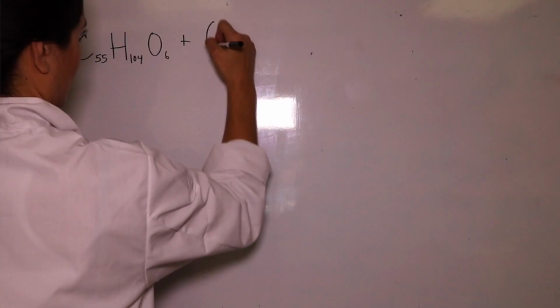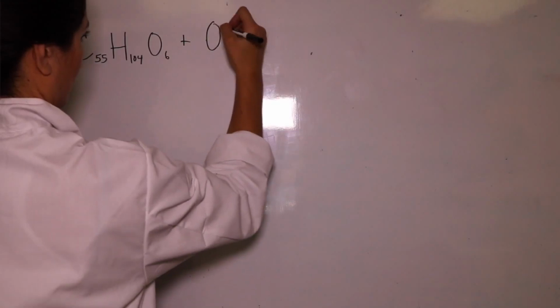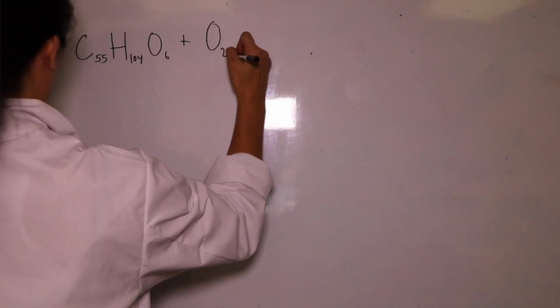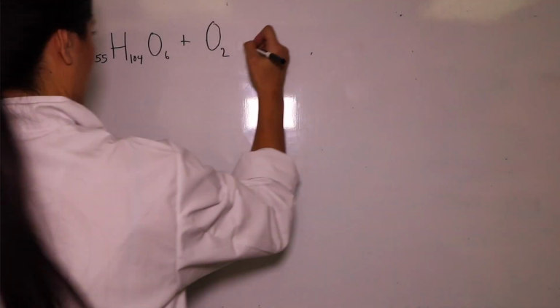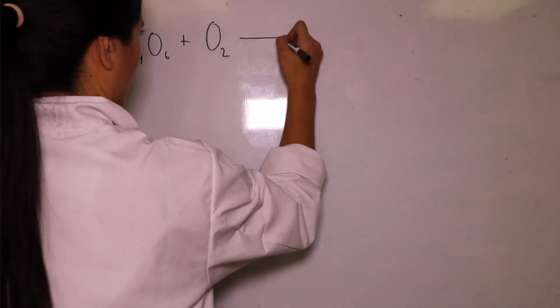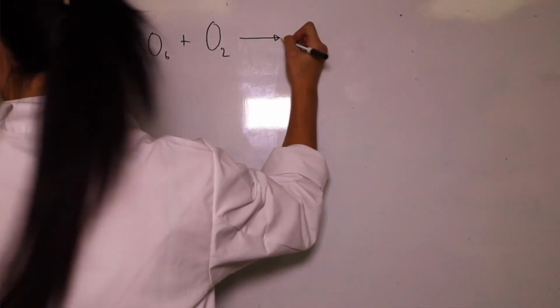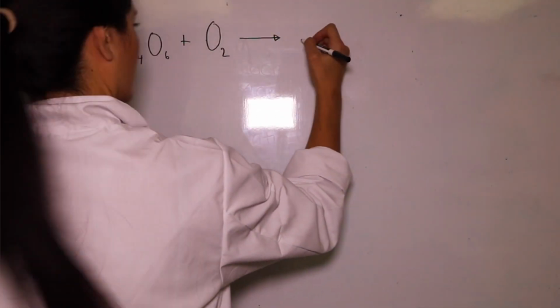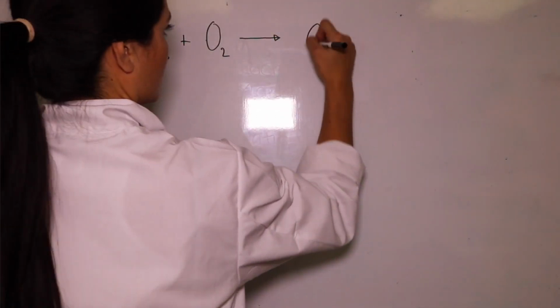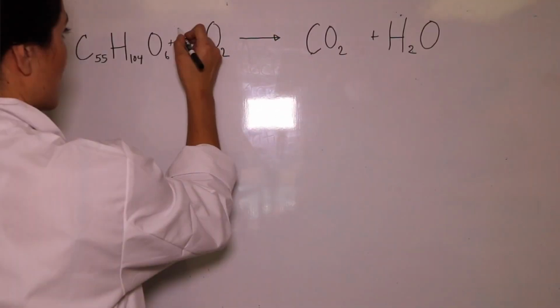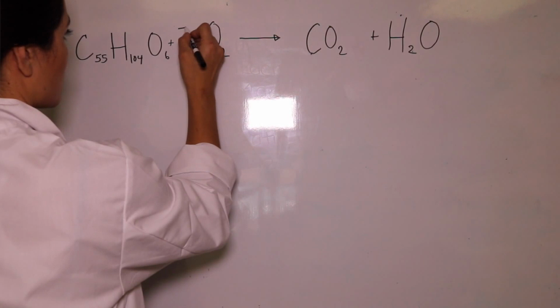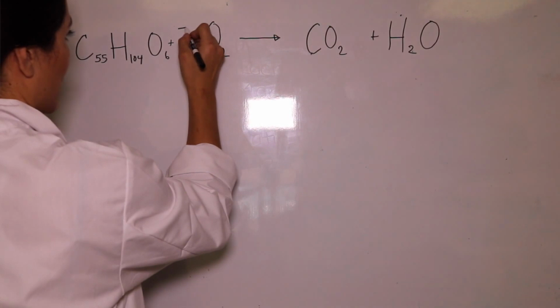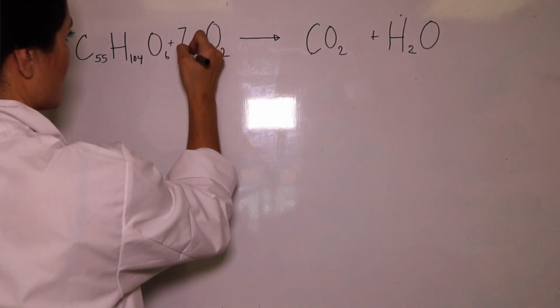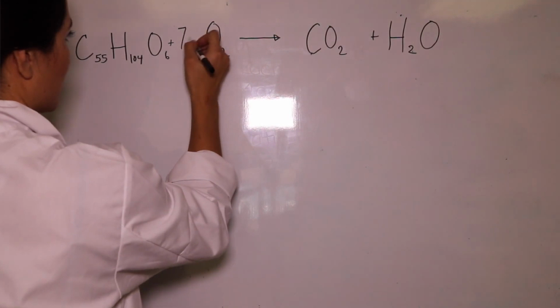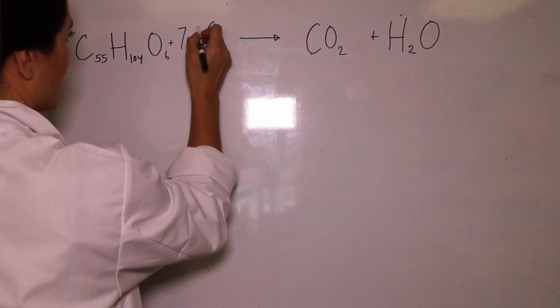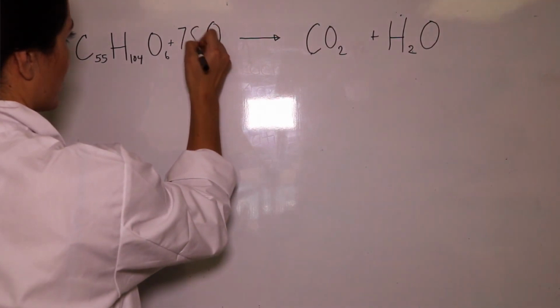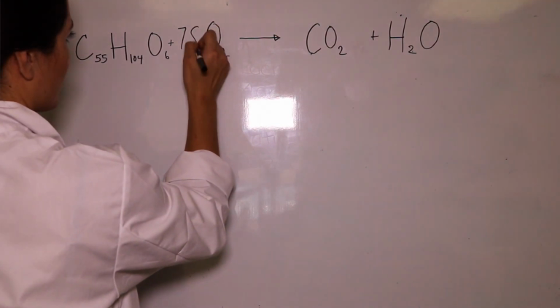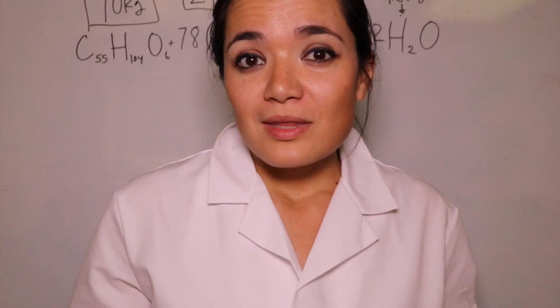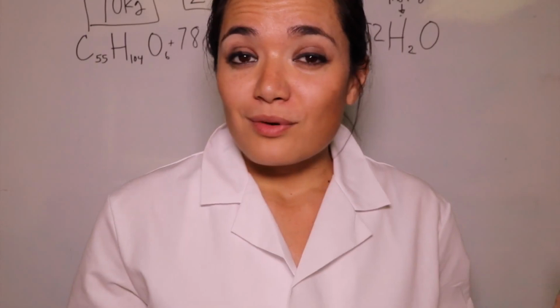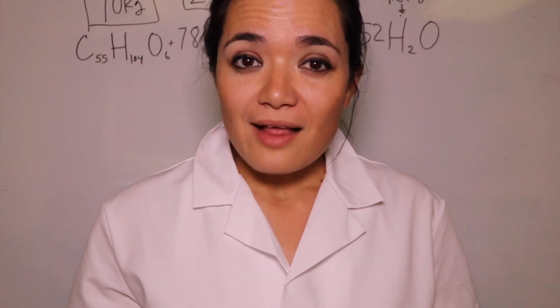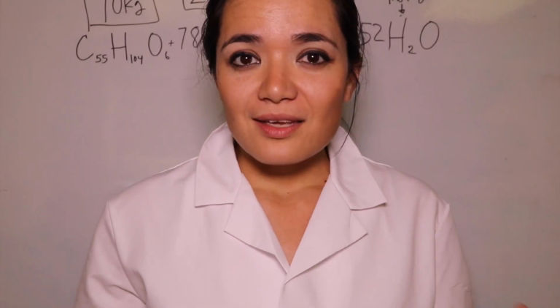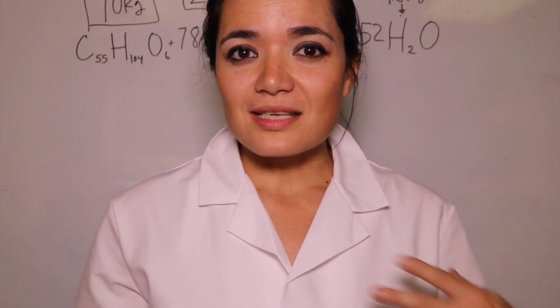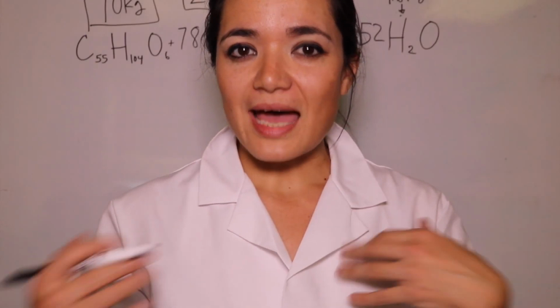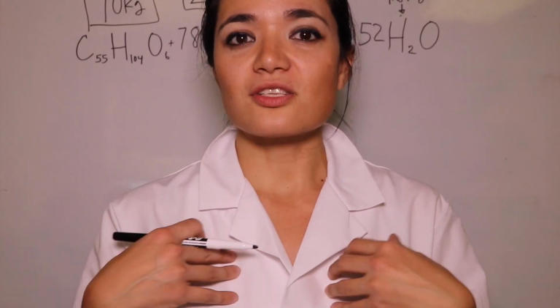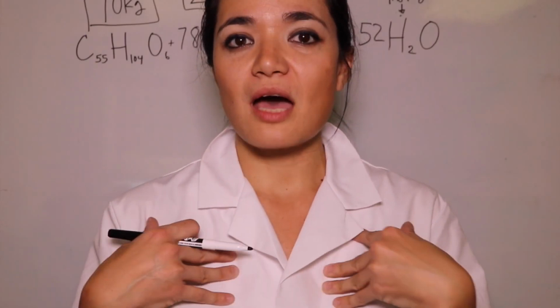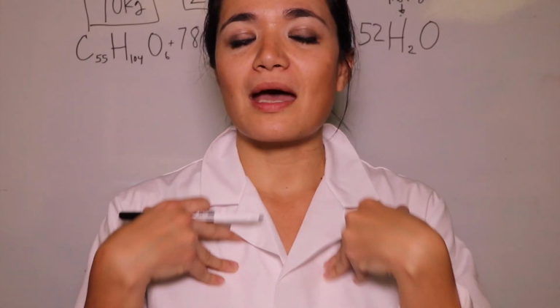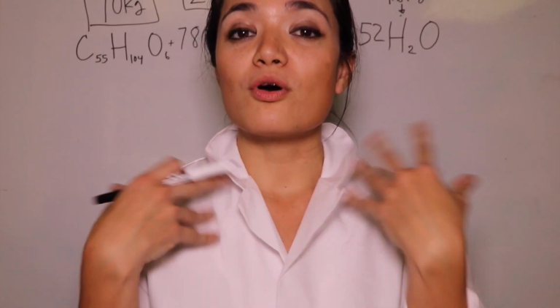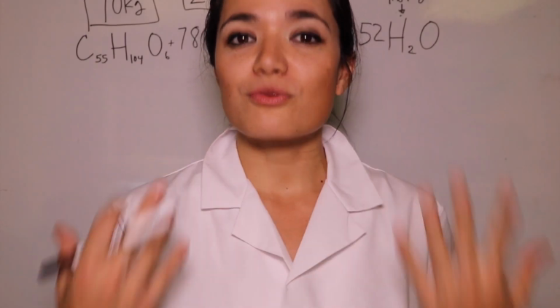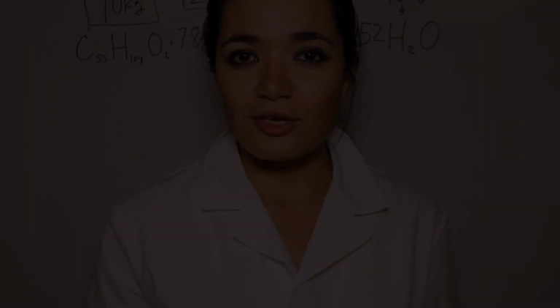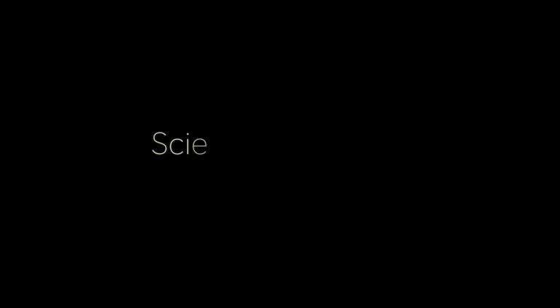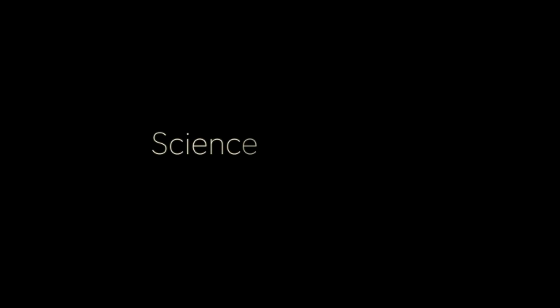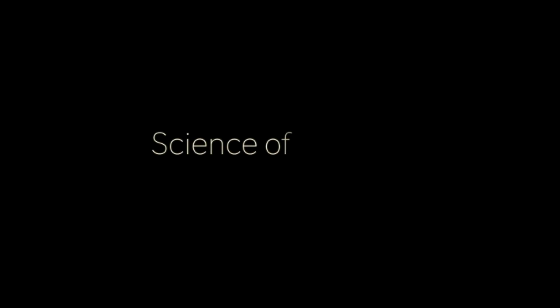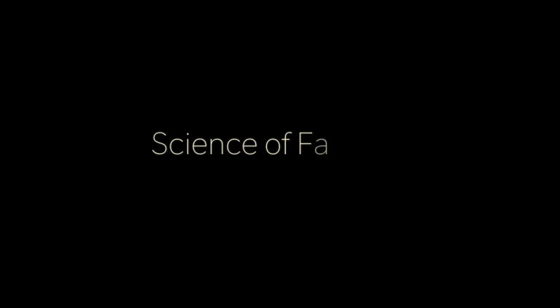Fat is made up of carbon, hydrogen, and oxygen. The reality is, it's actually coming out through your...